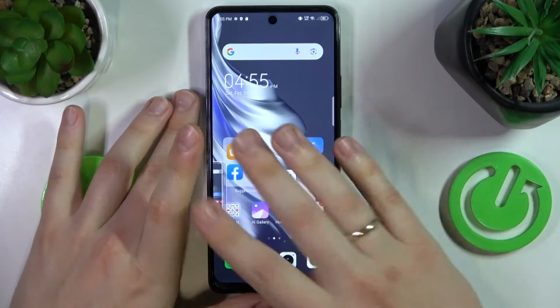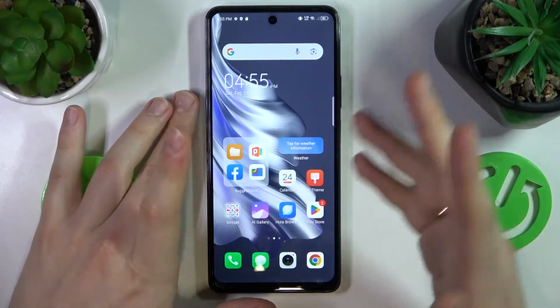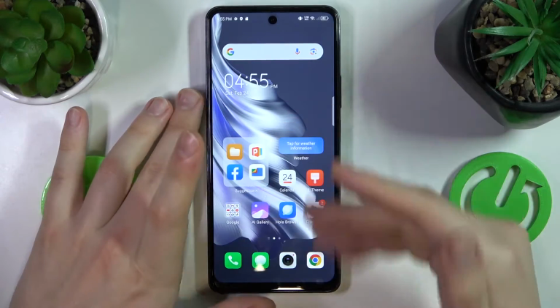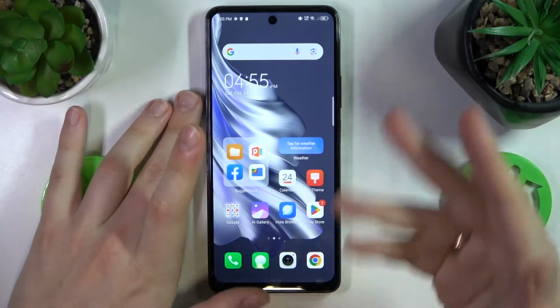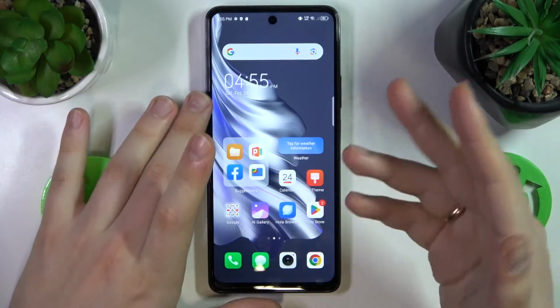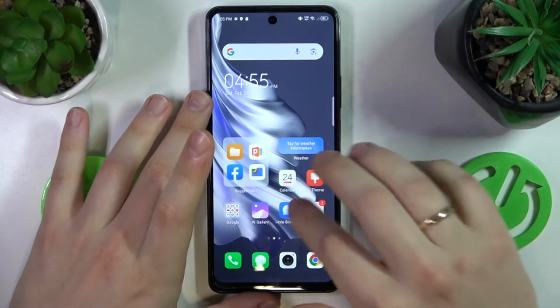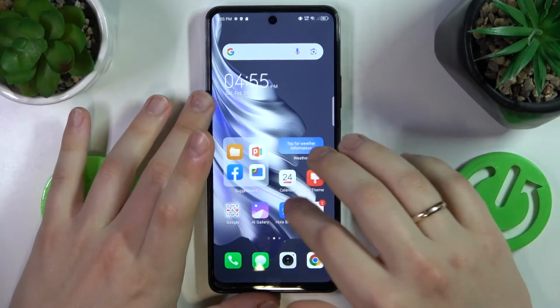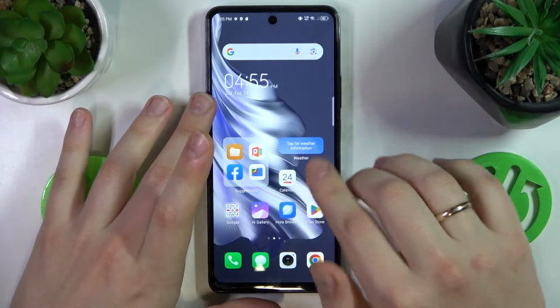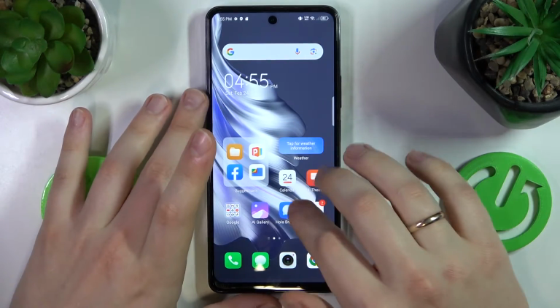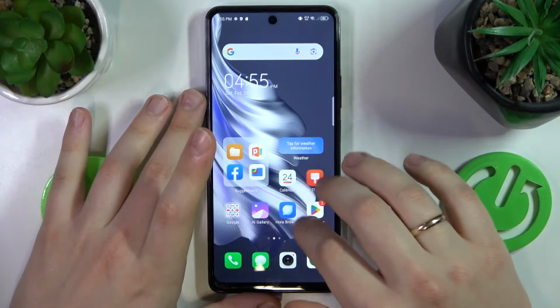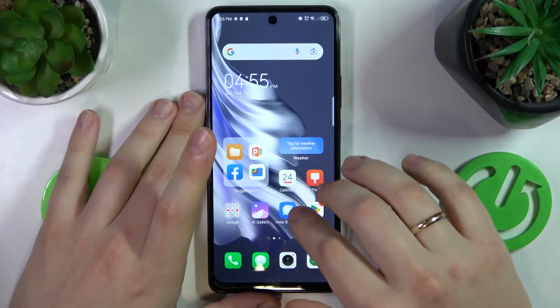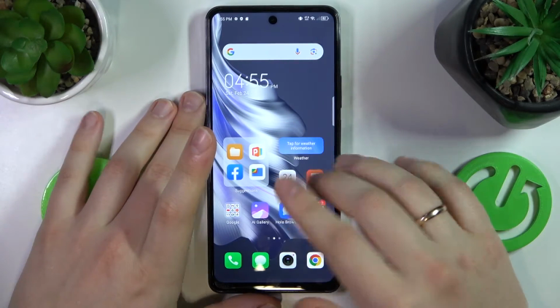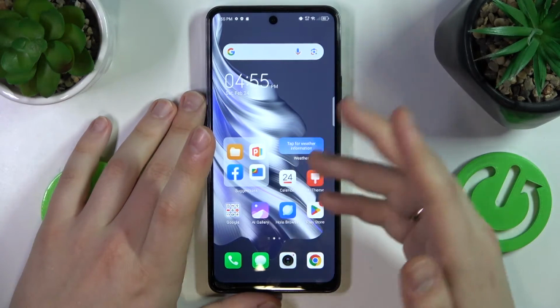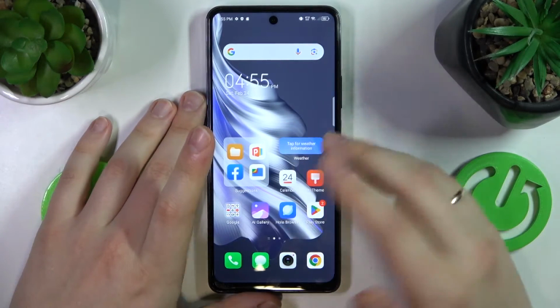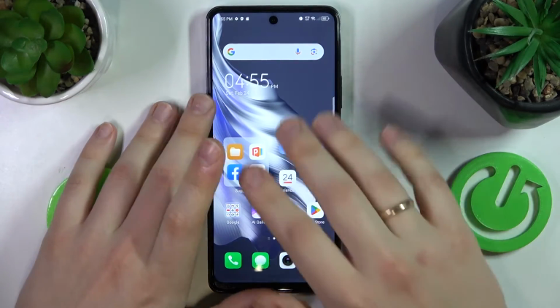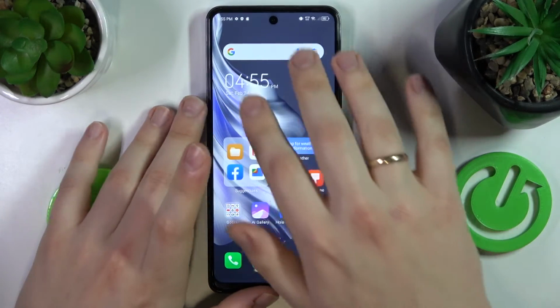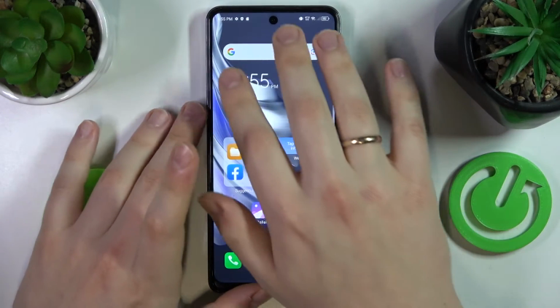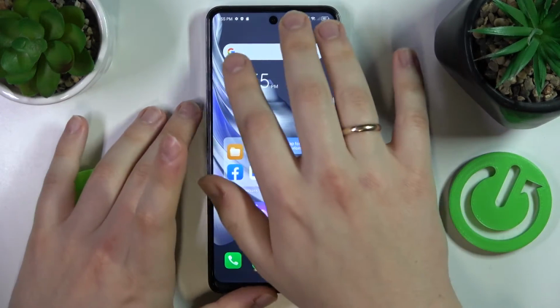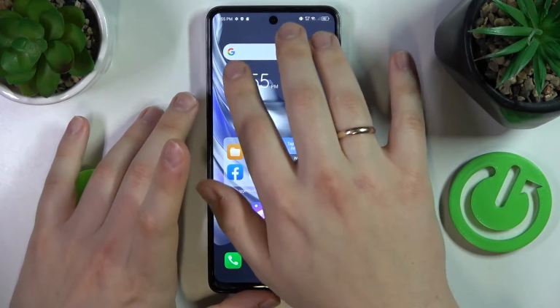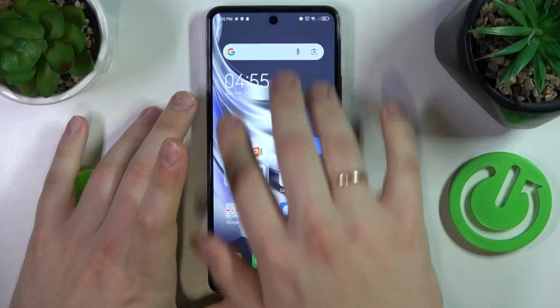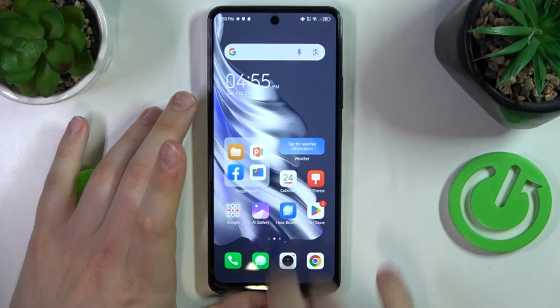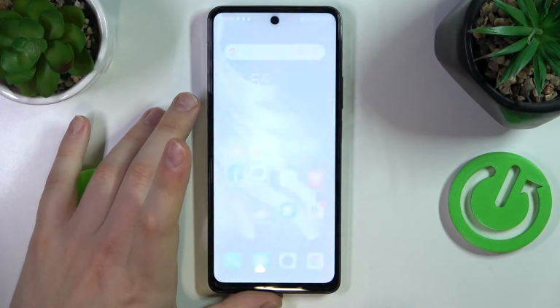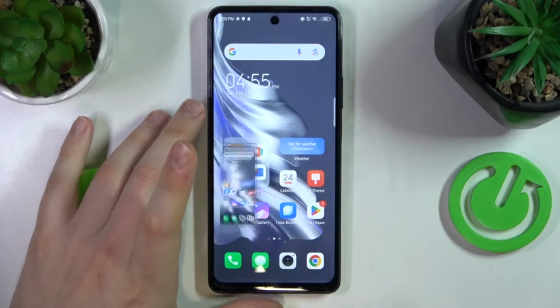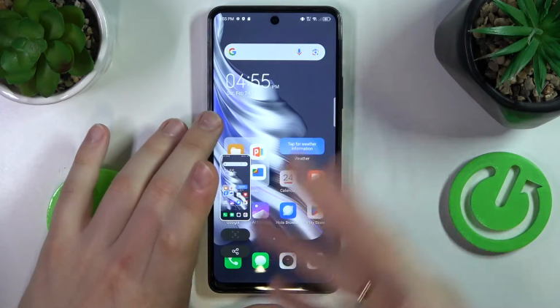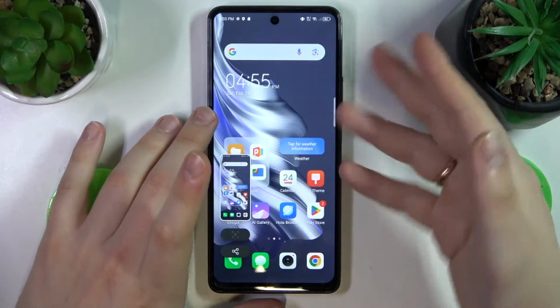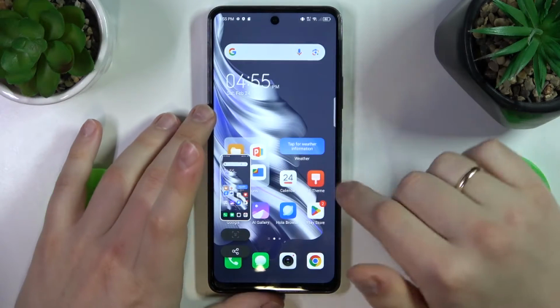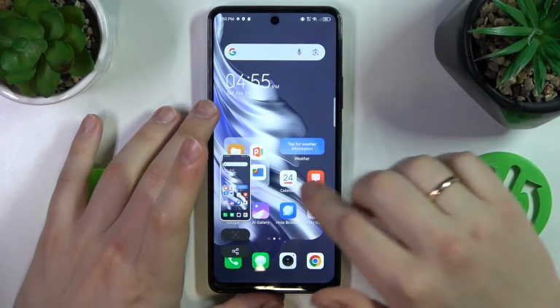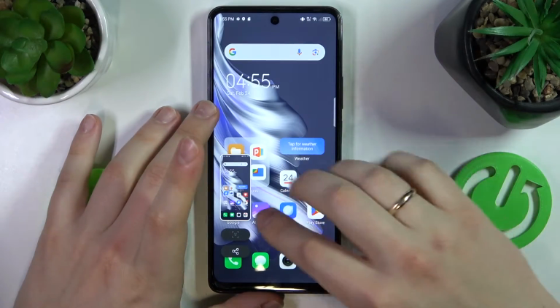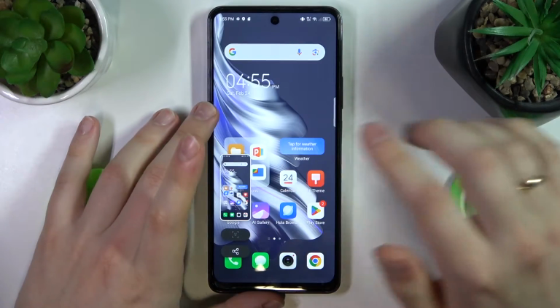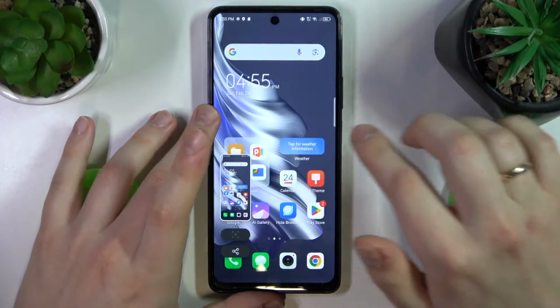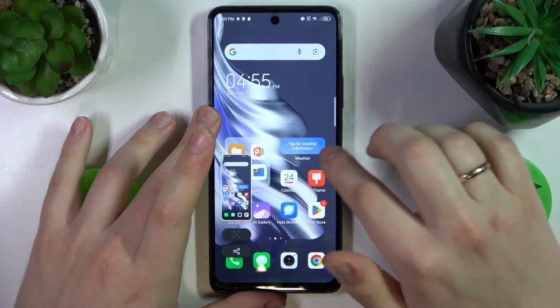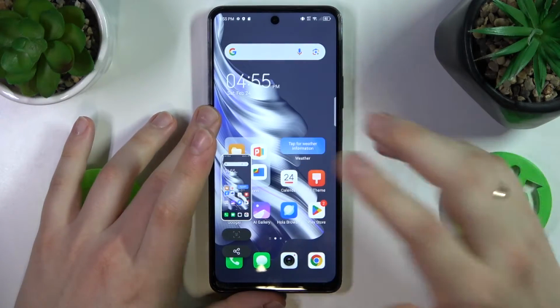You can also take a screenshot by using the three-finger down slide. This gesture will also work.